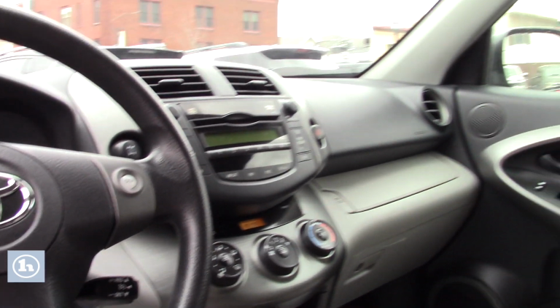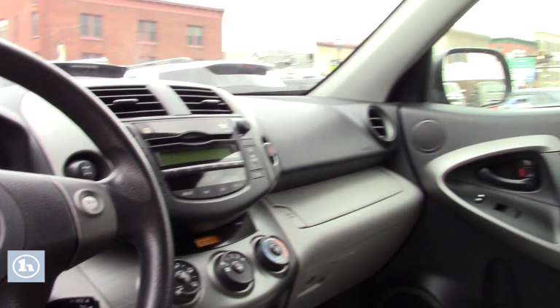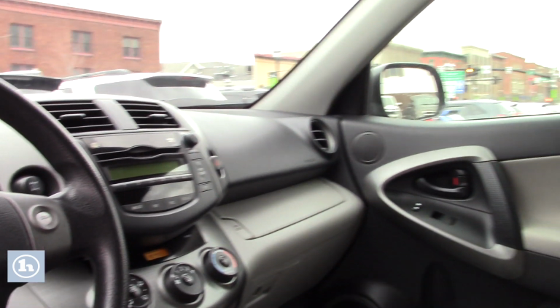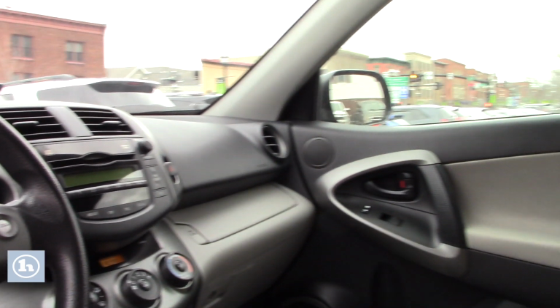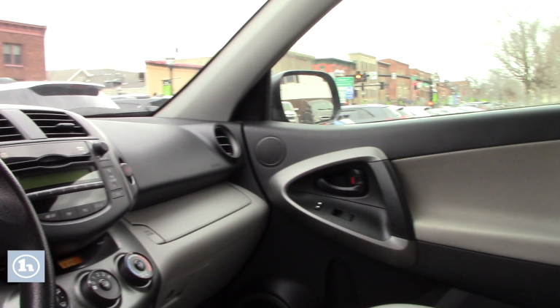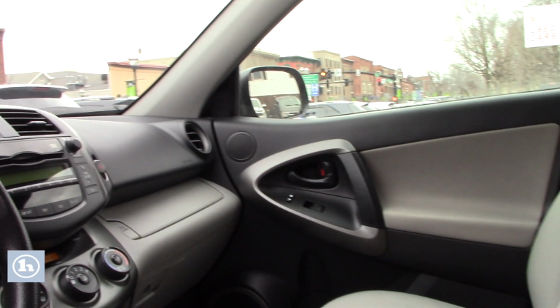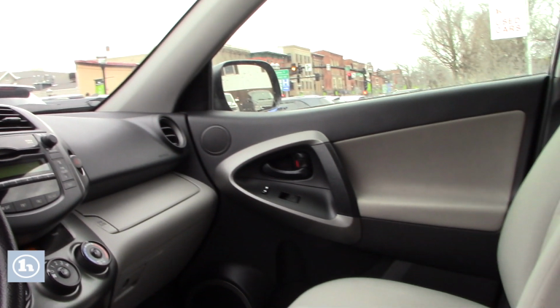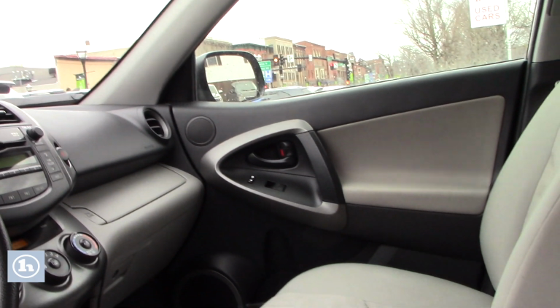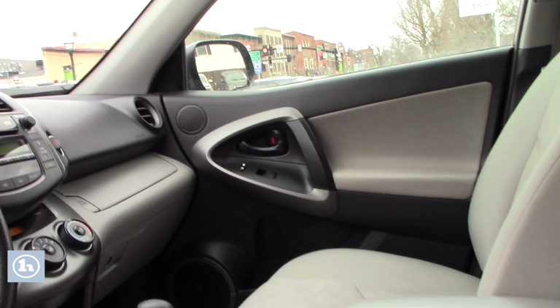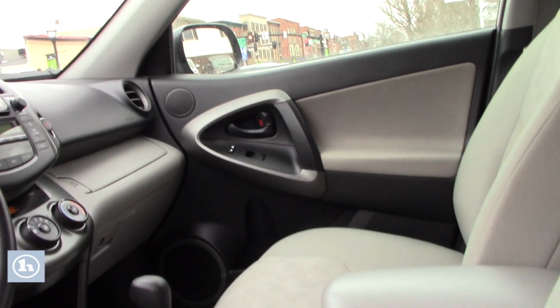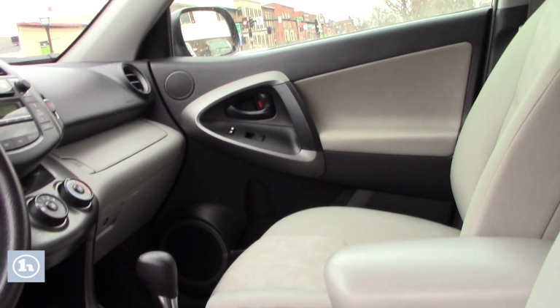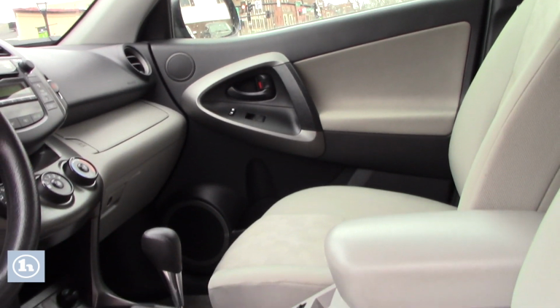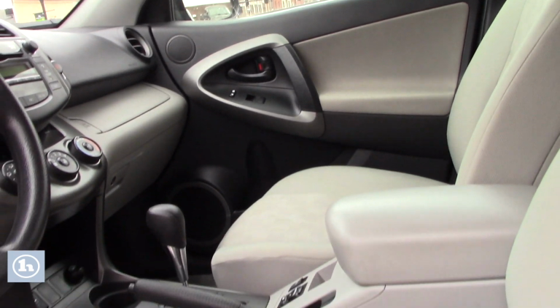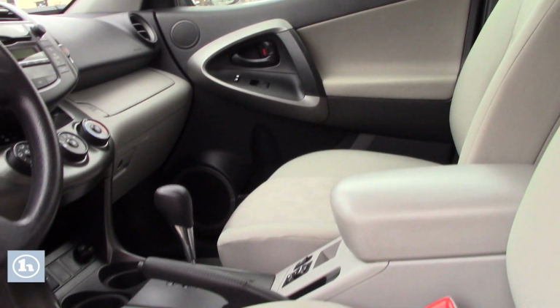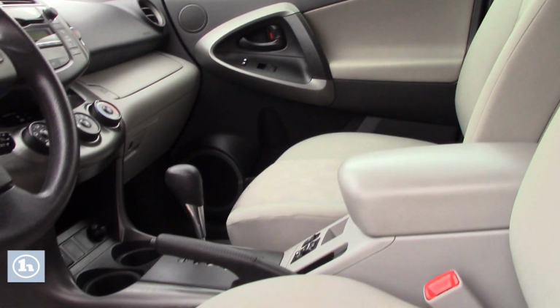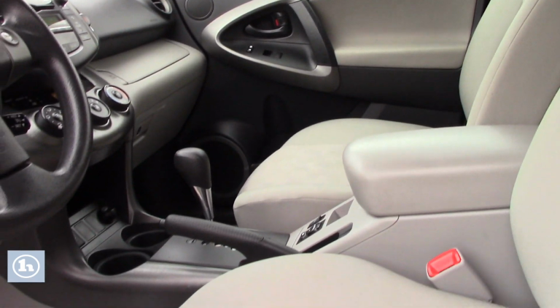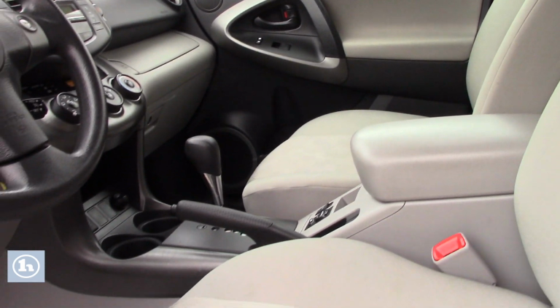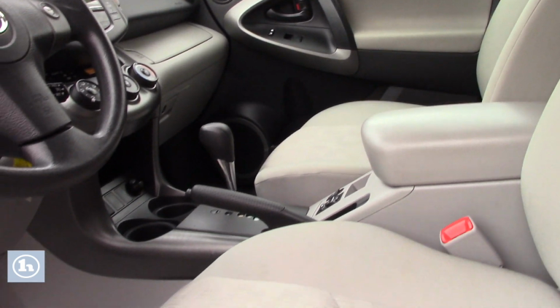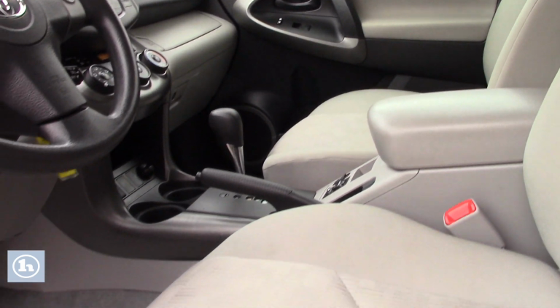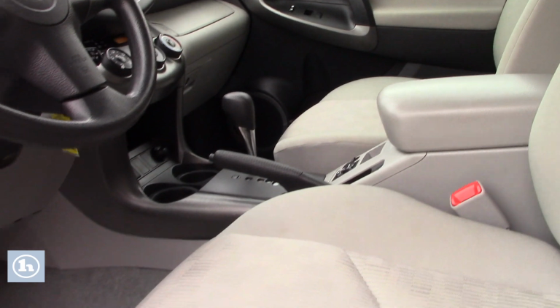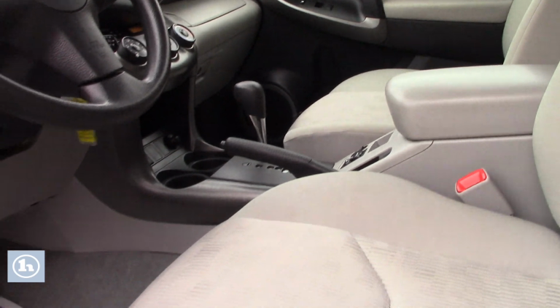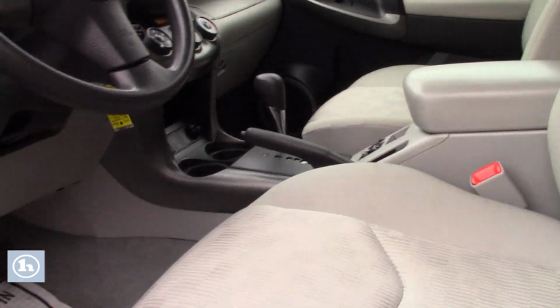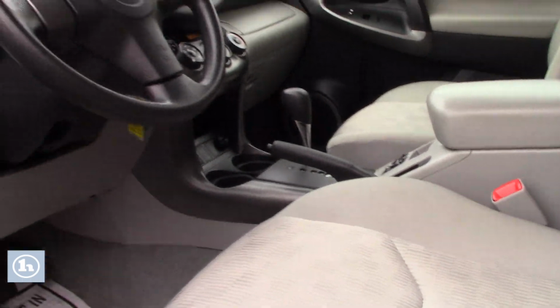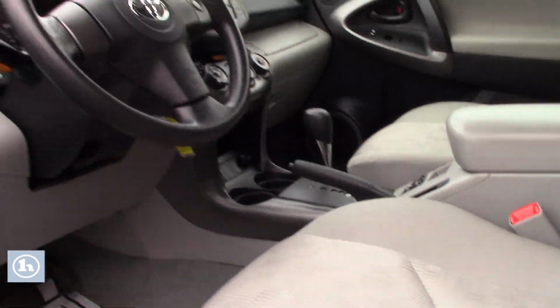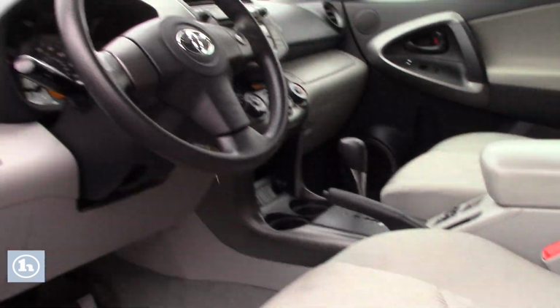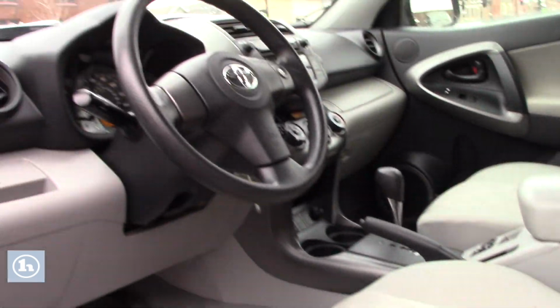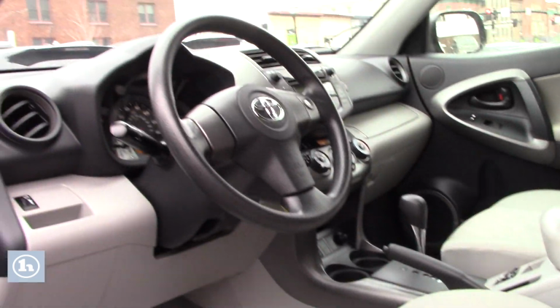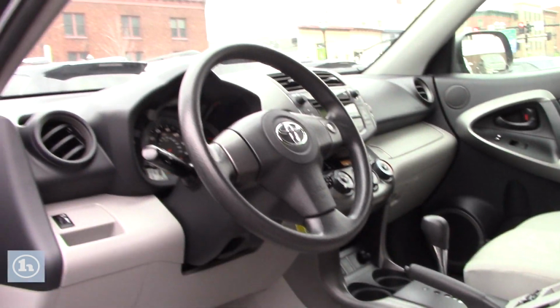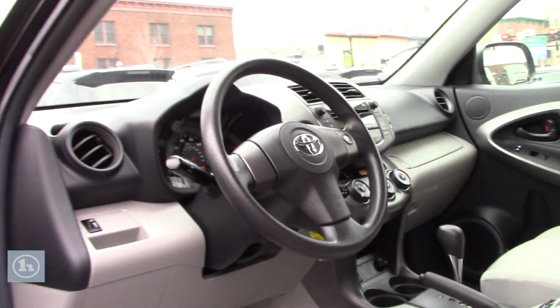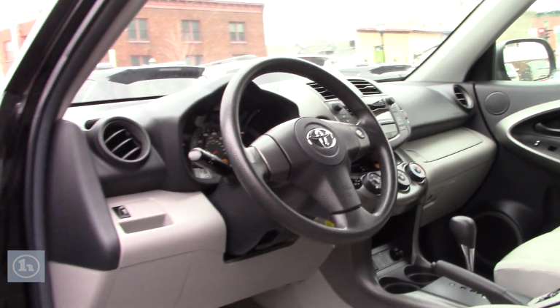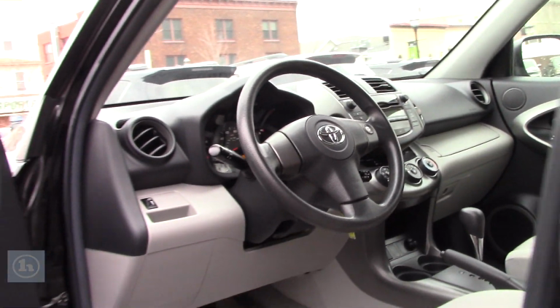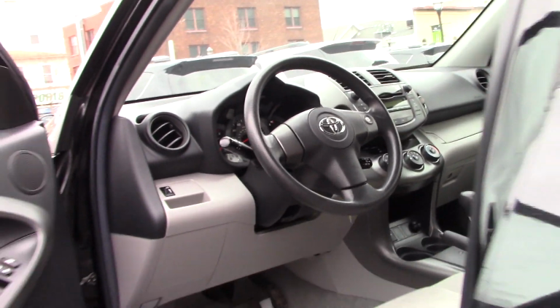CD player with auxiliary input, all your easy to use climate controls, and the cruise control options there on the steering column.